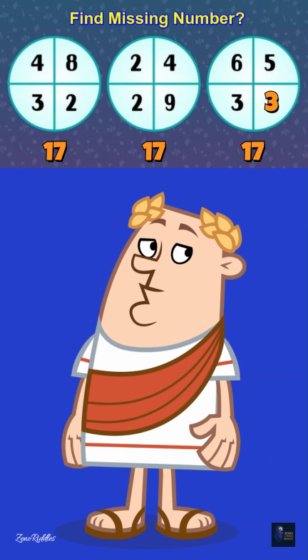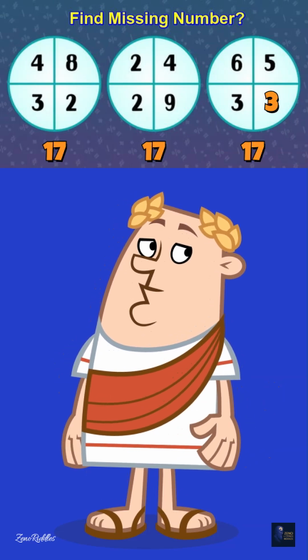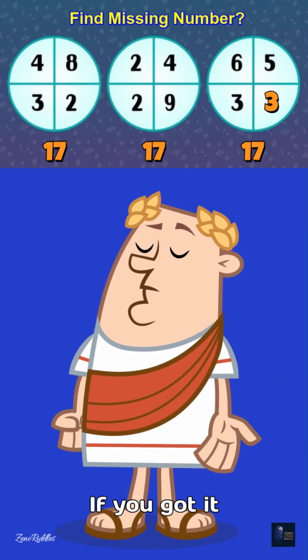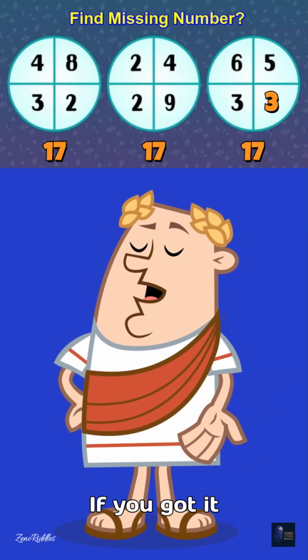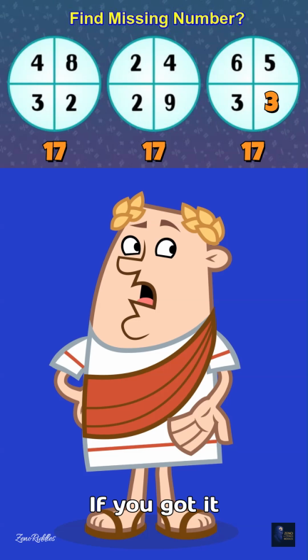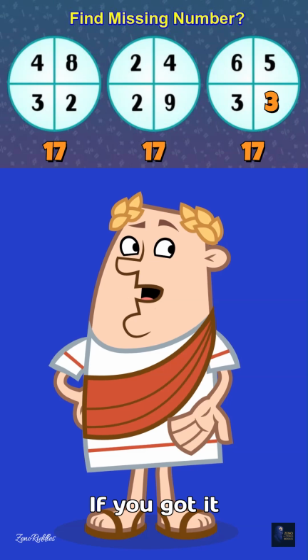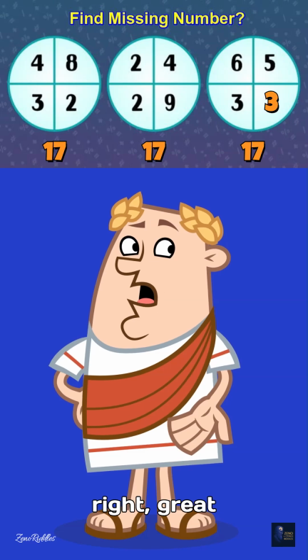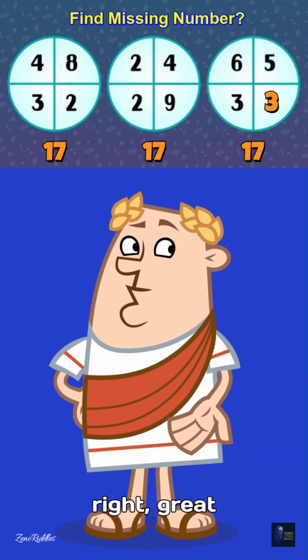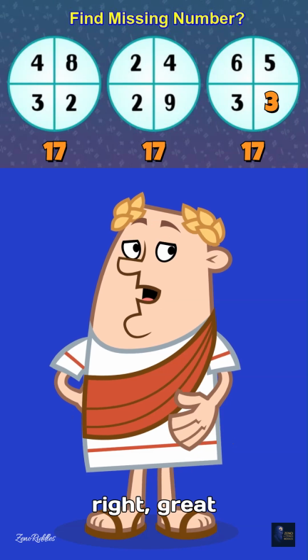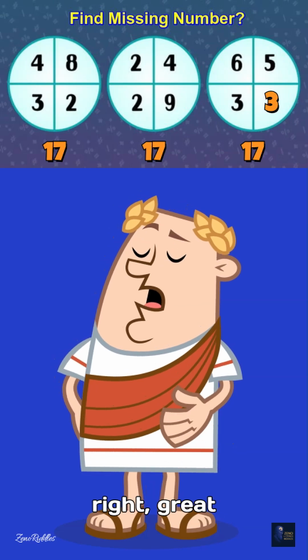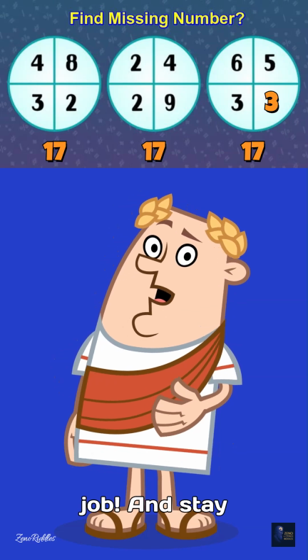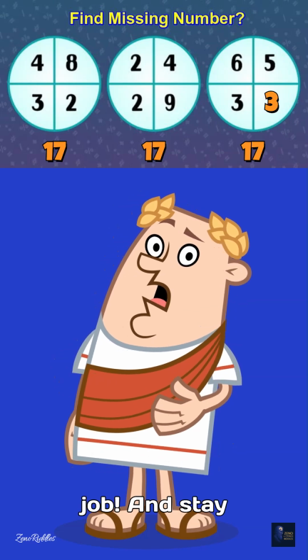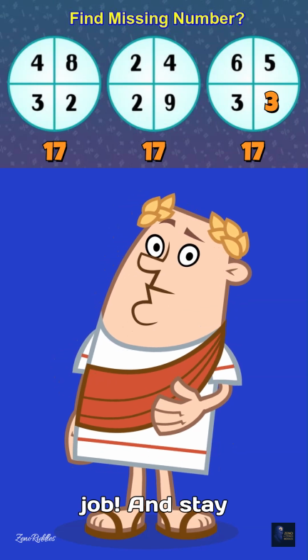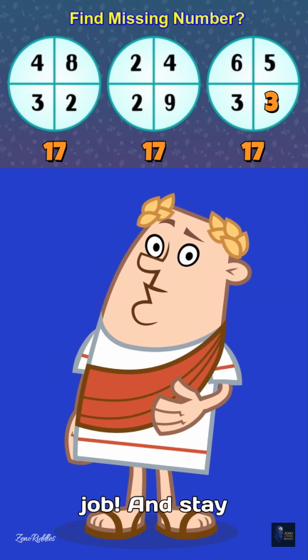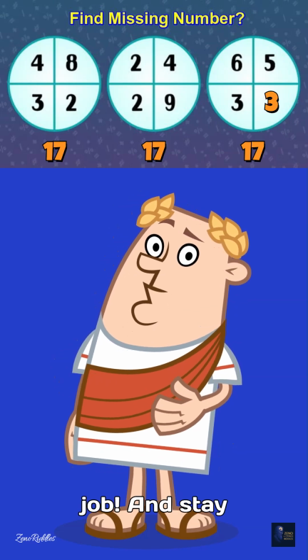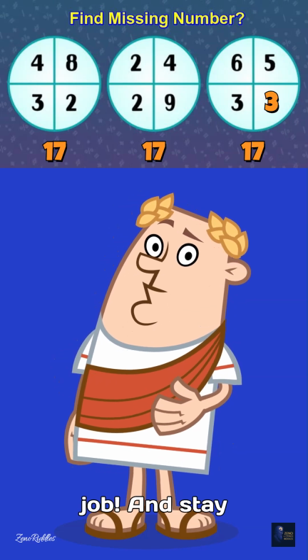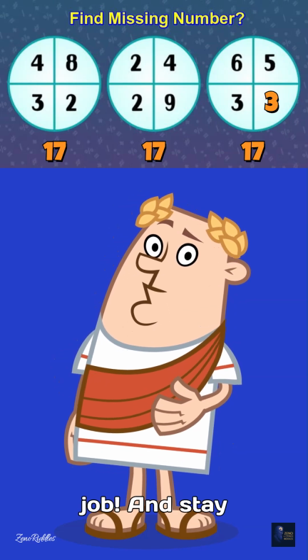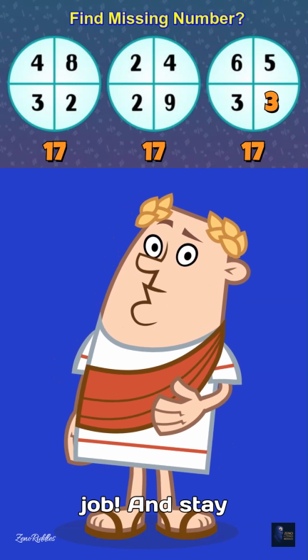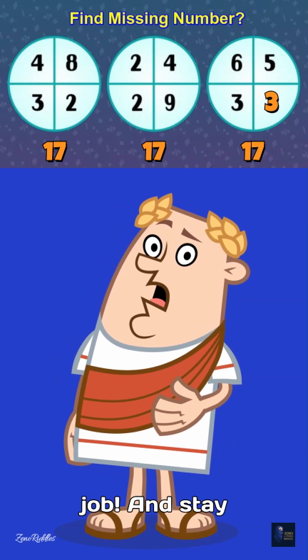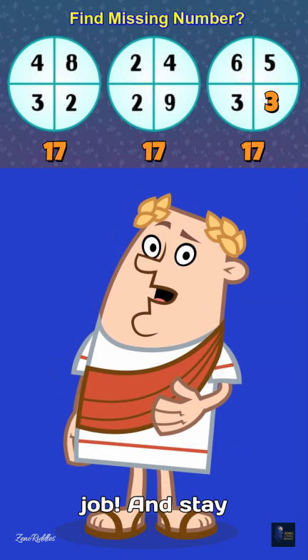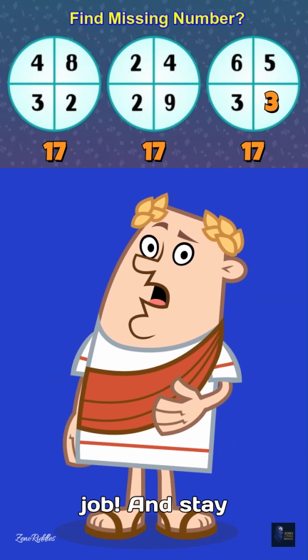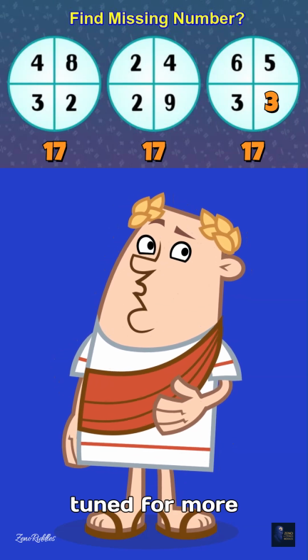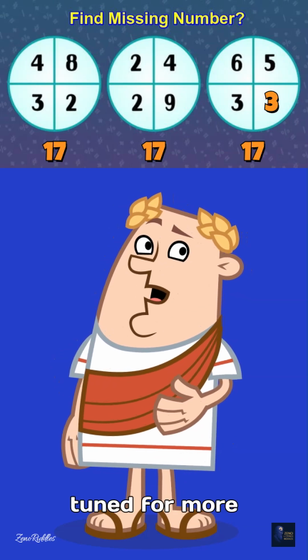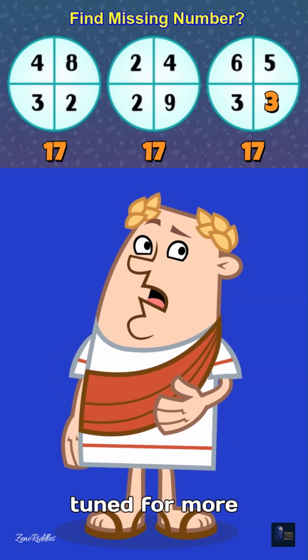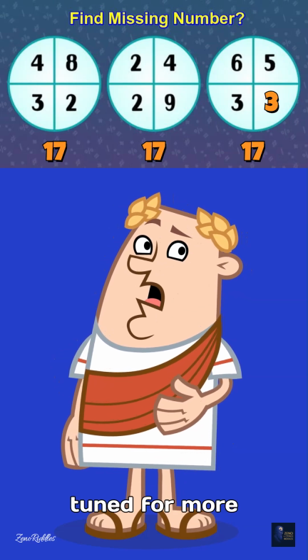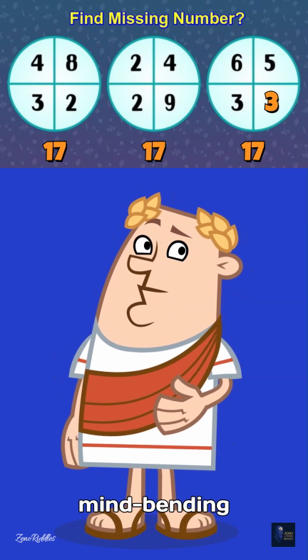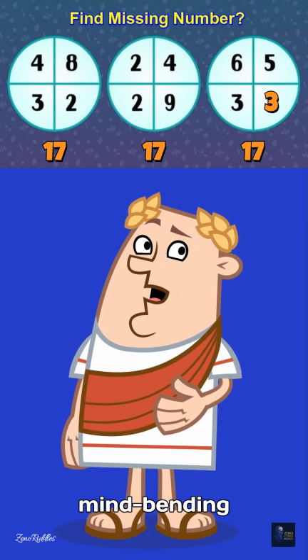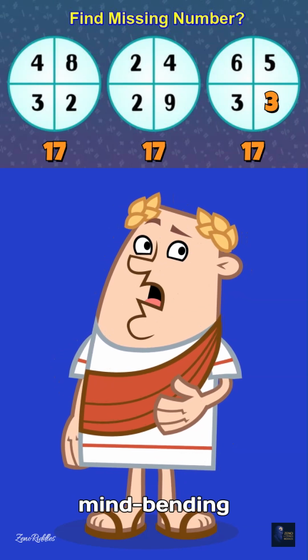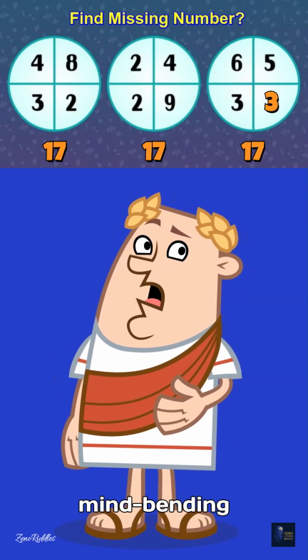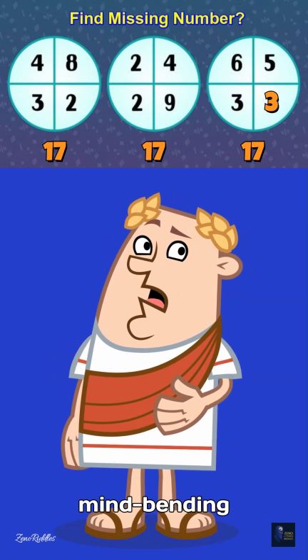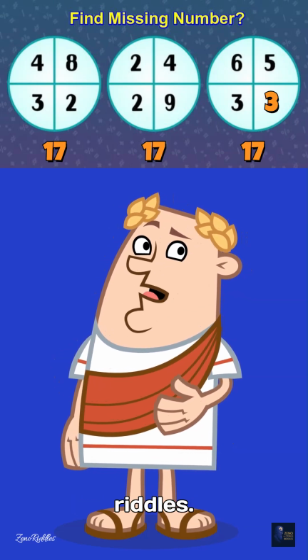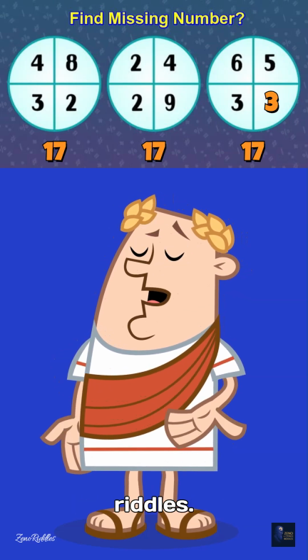If you got it right, great job! Stay tuned for more mind-bending riddles!